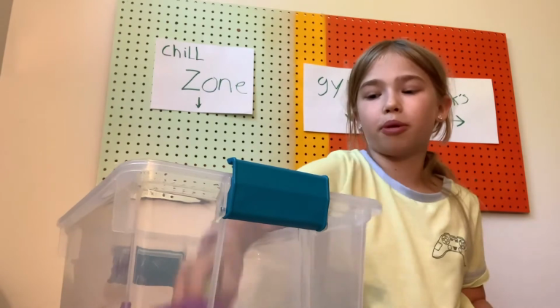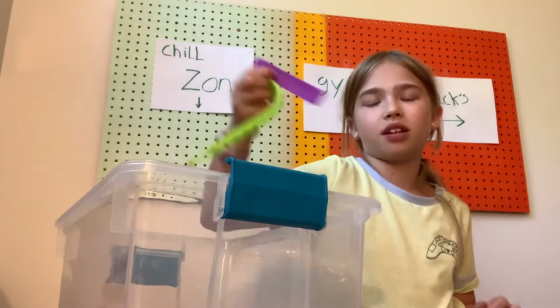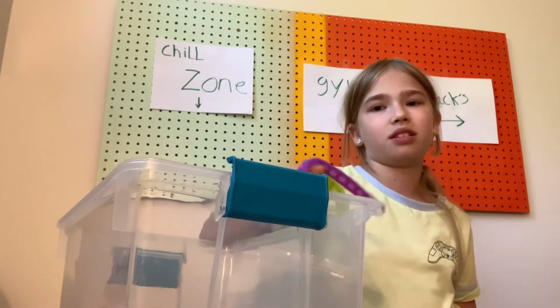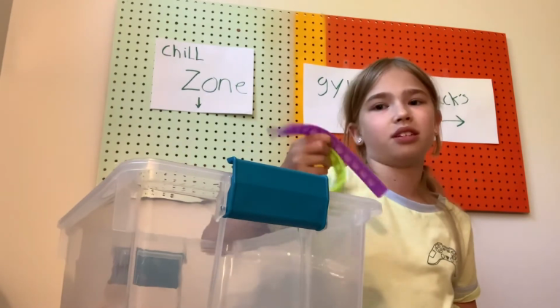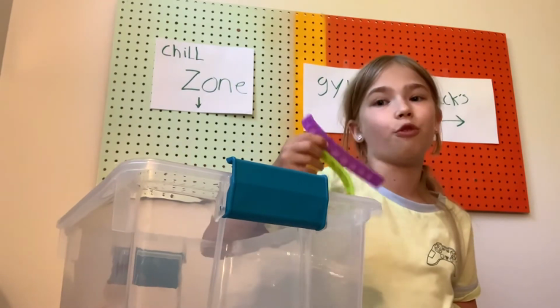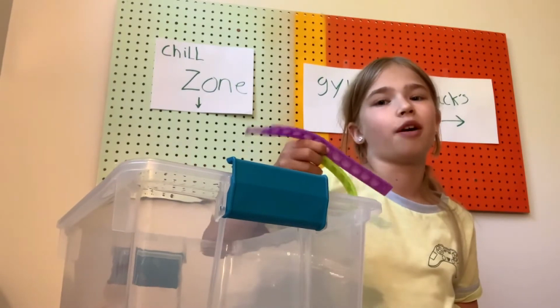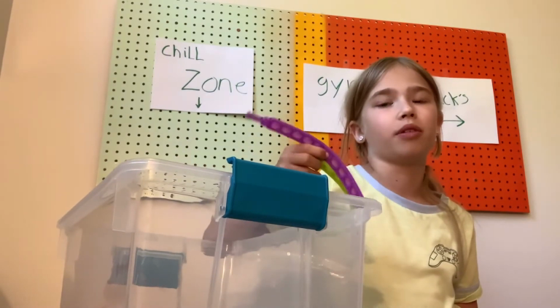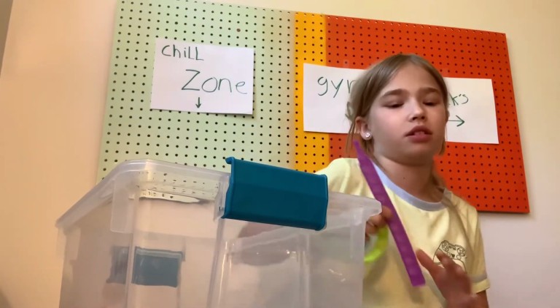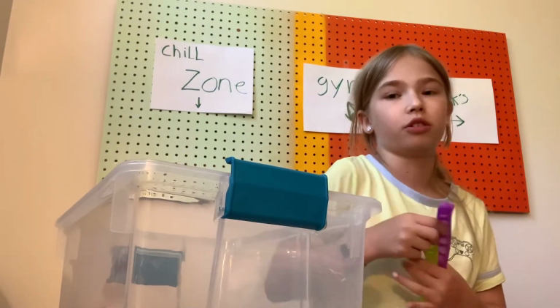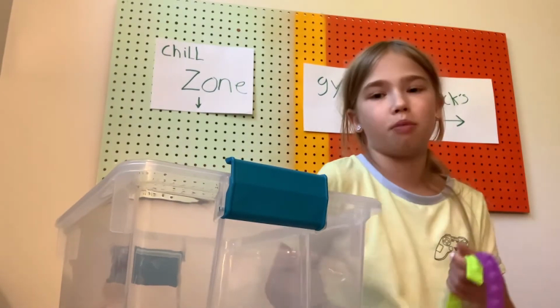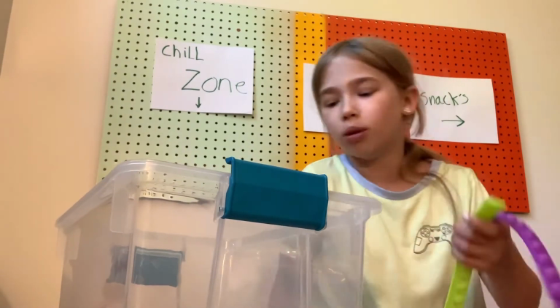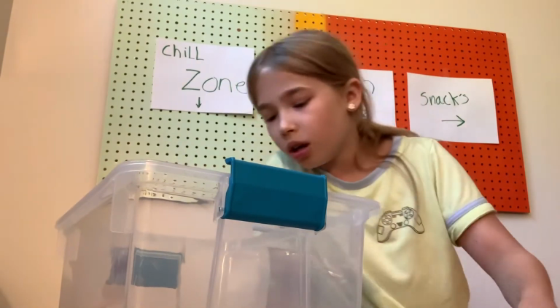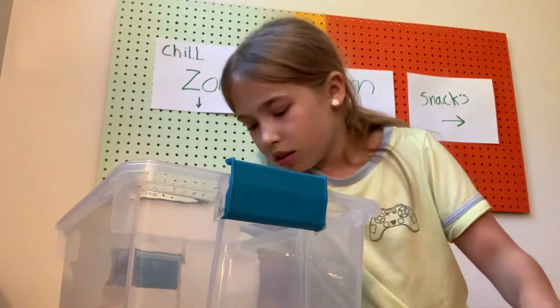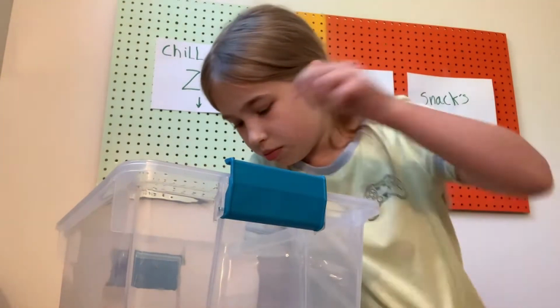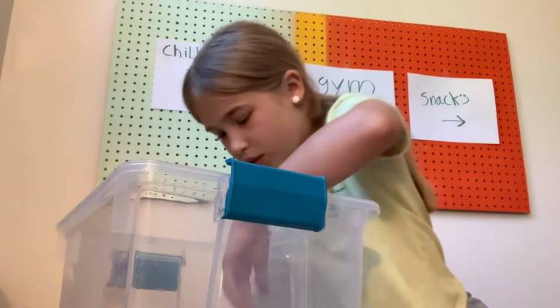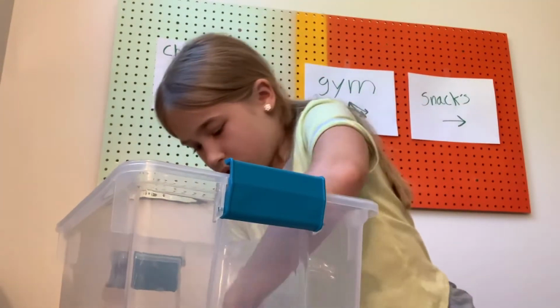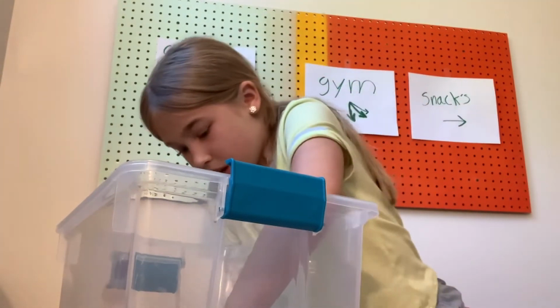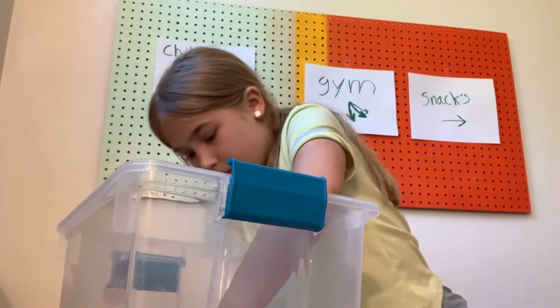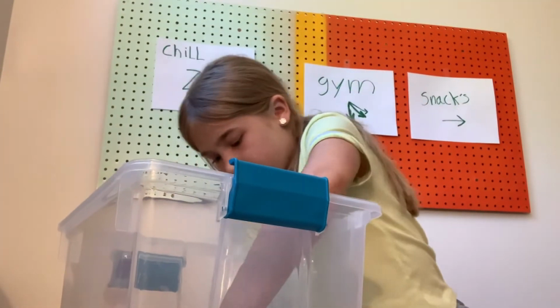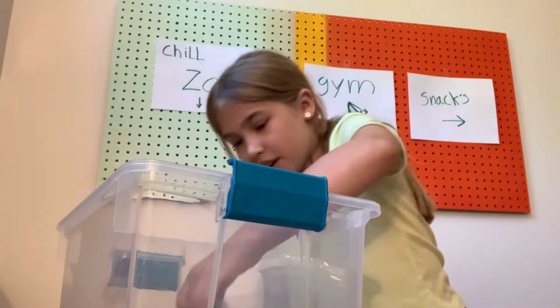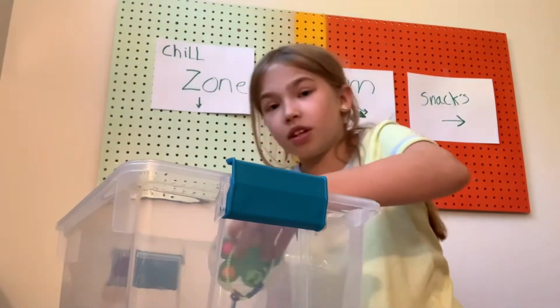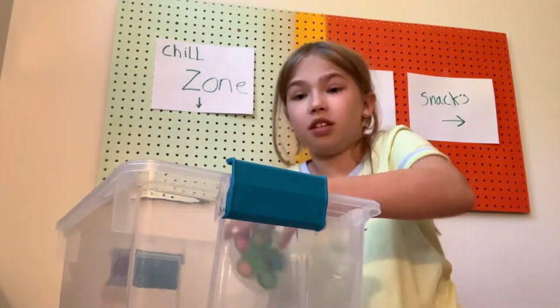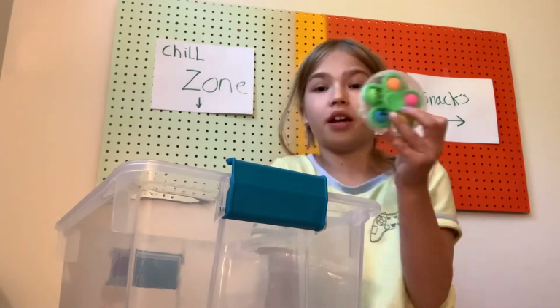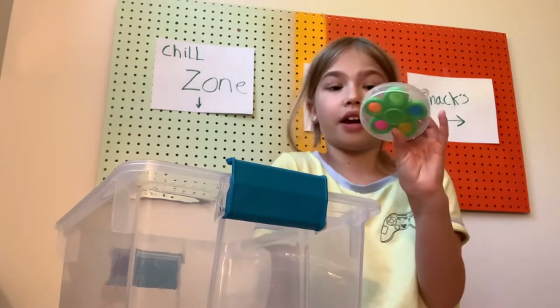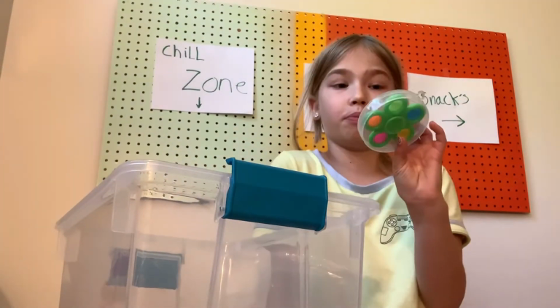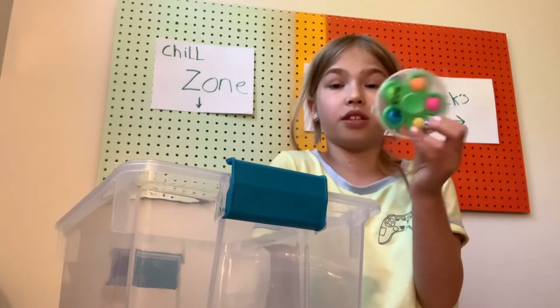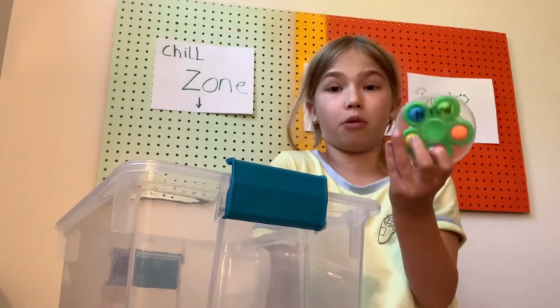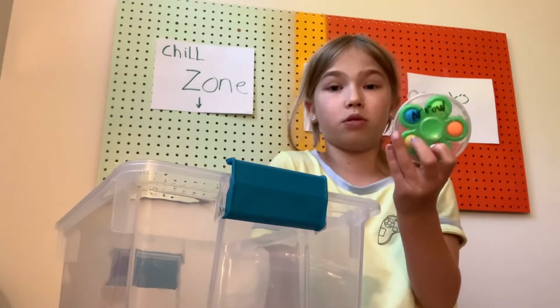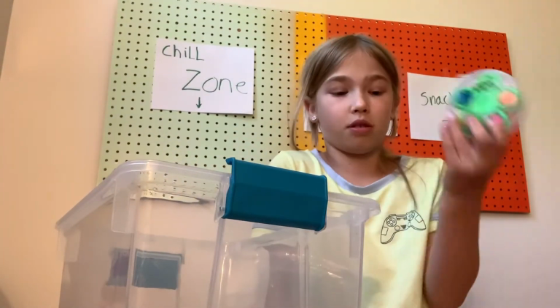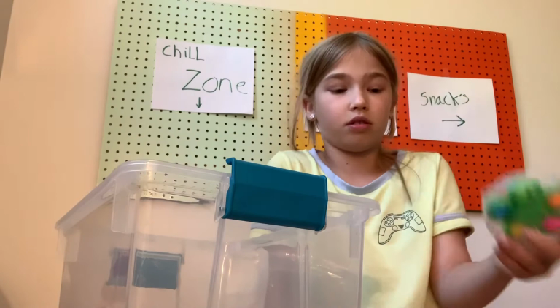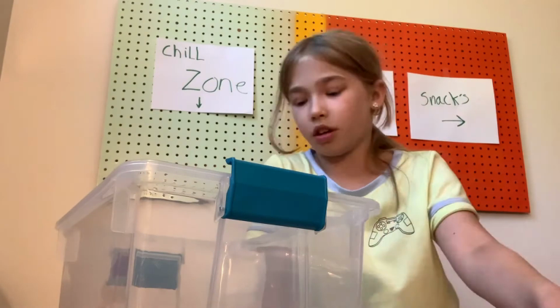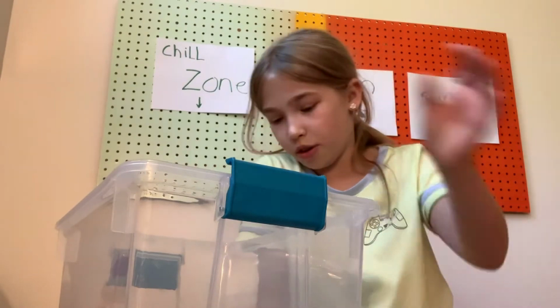Bracelets — these don't fit around my wrist, so their mom uses them. Another one of these. This is Eros, my younger brother.